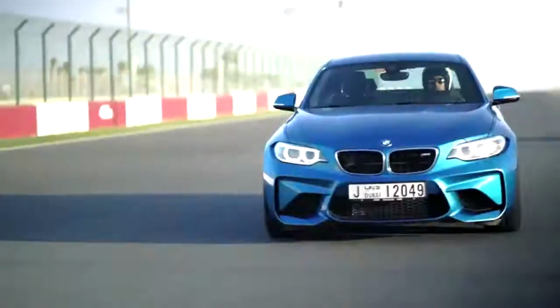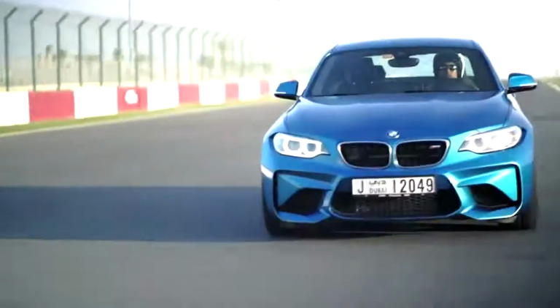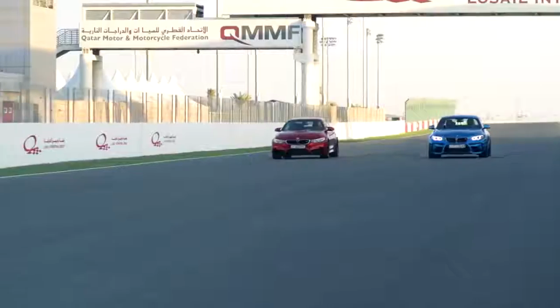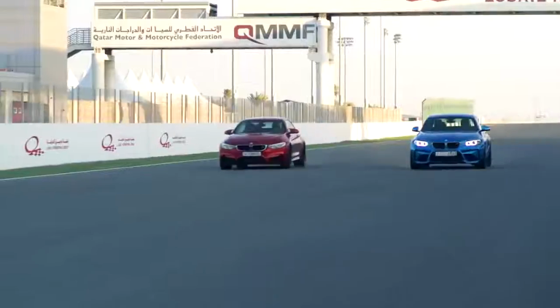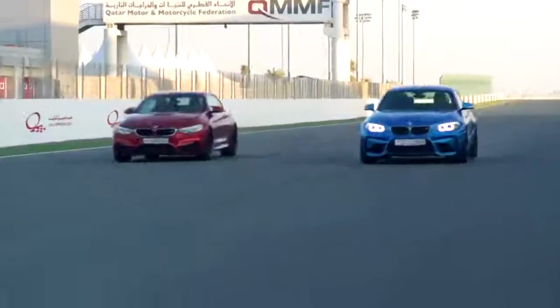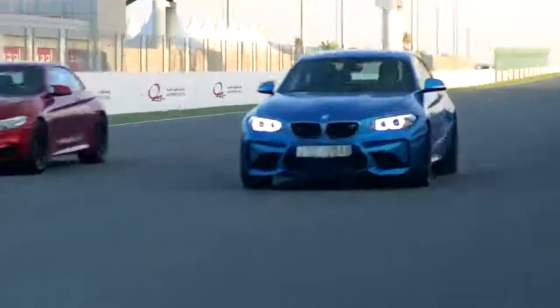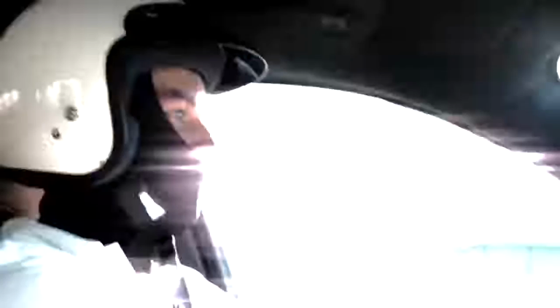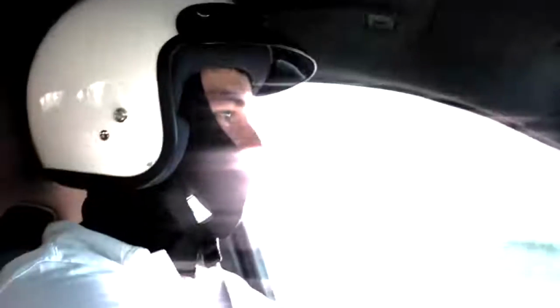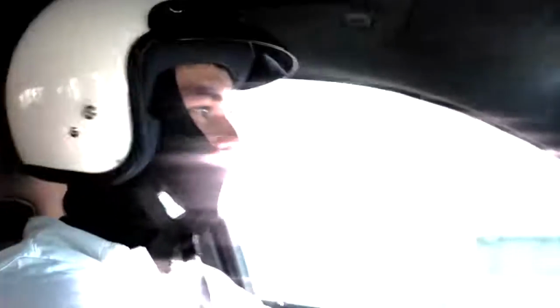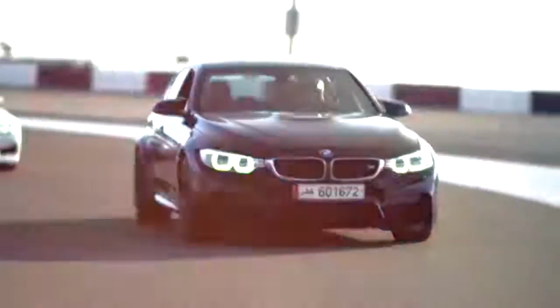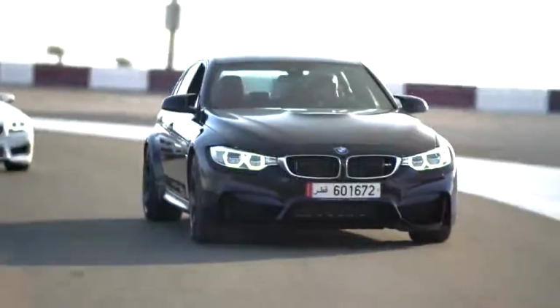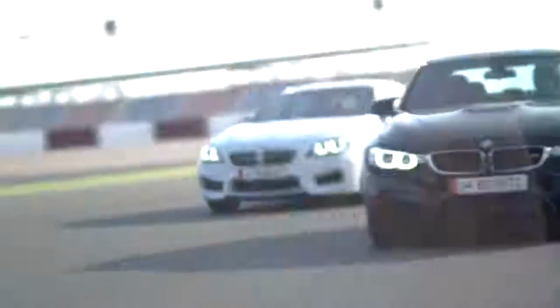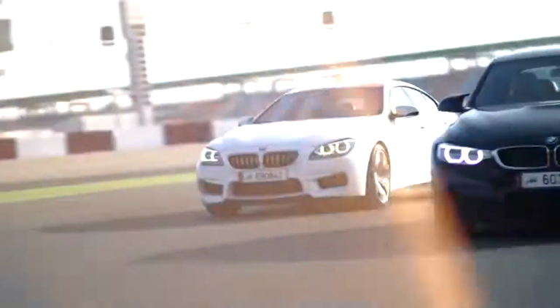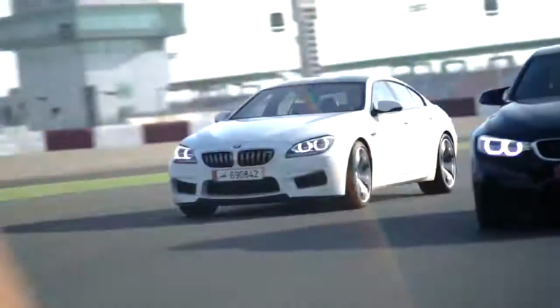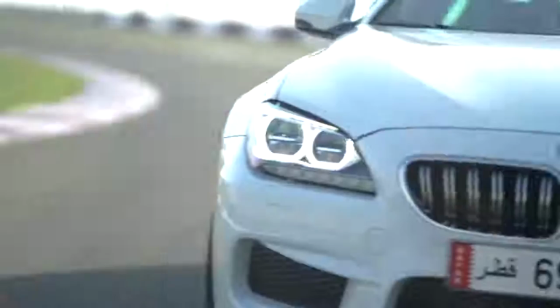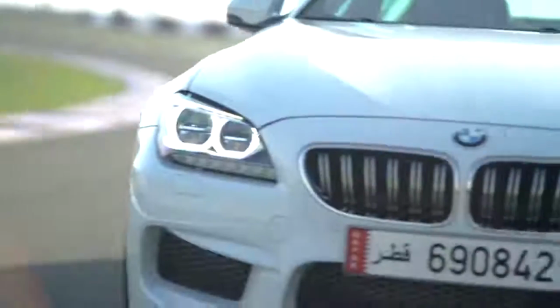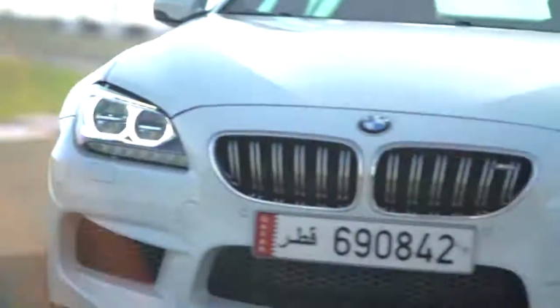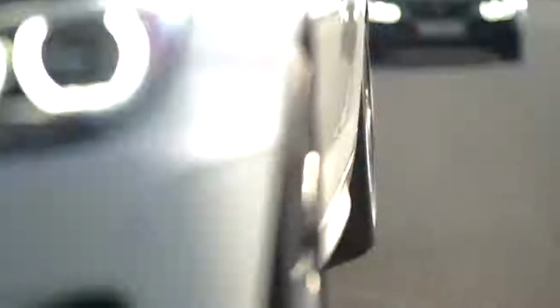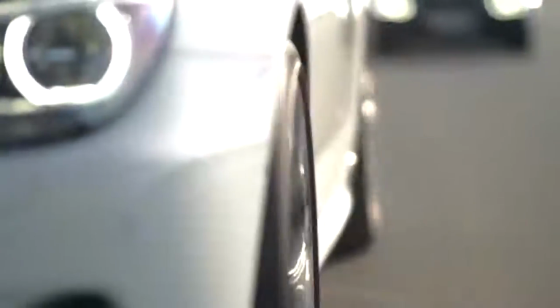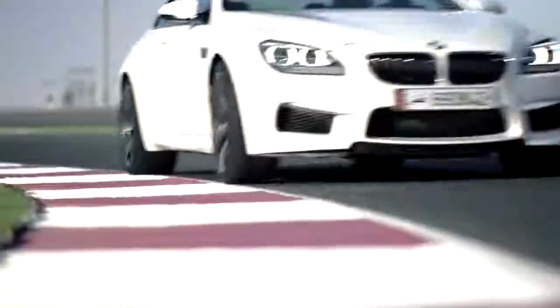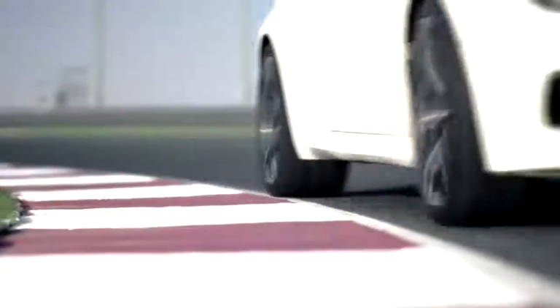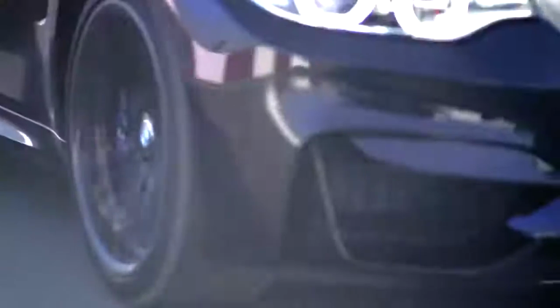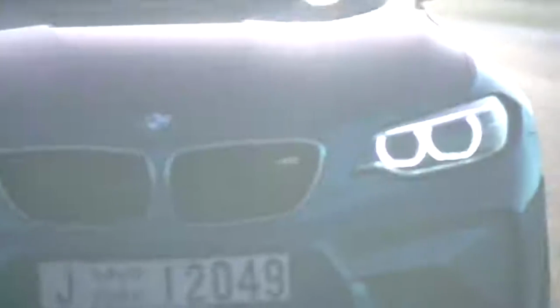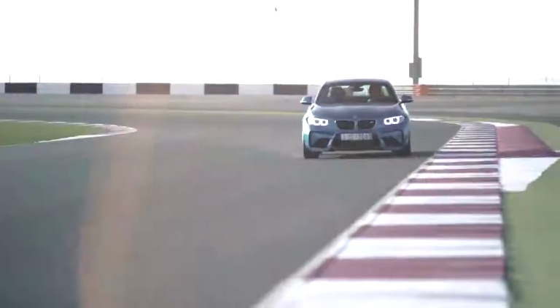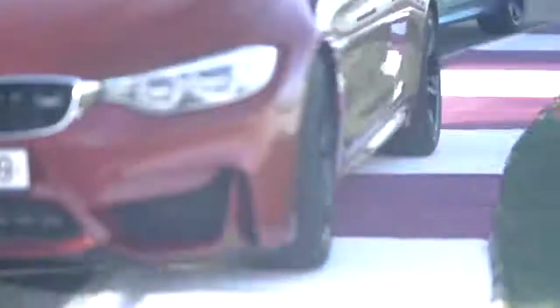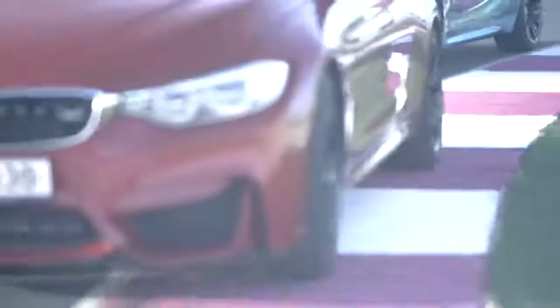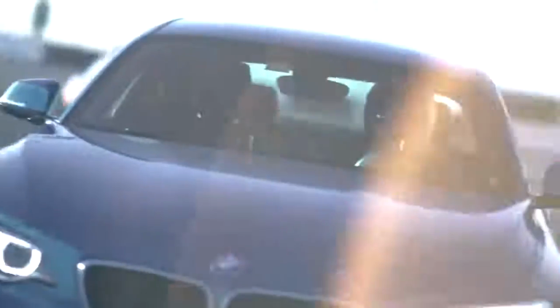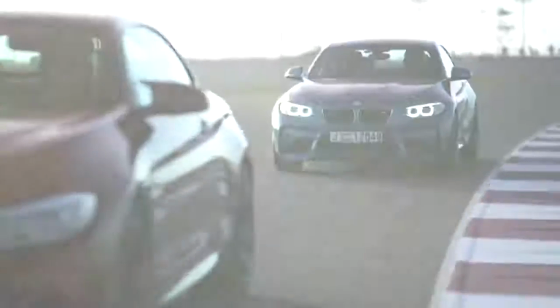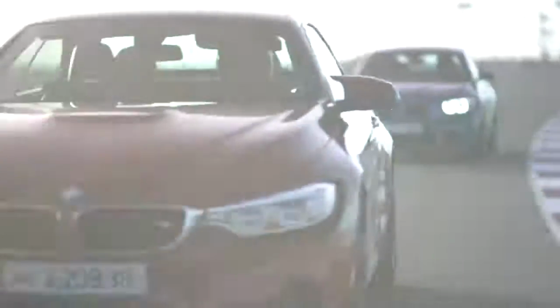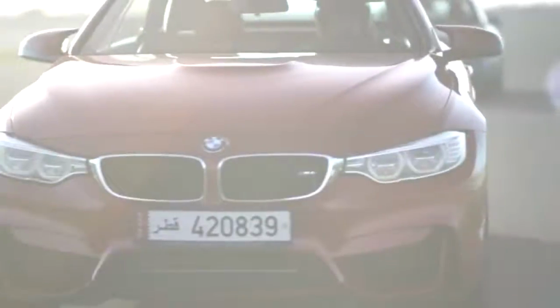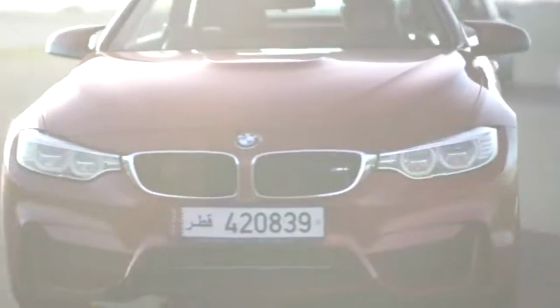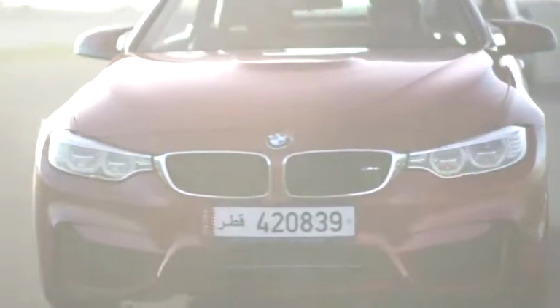We're going to just accelerate in, you can feel the pull — that's the second pull, going to third, and the acceleration goes.